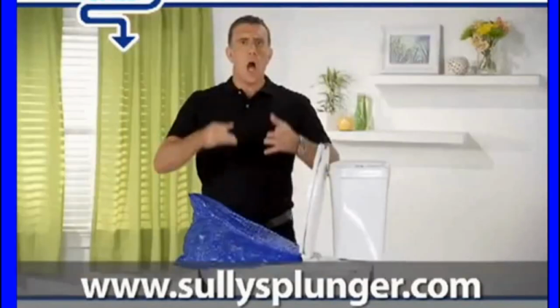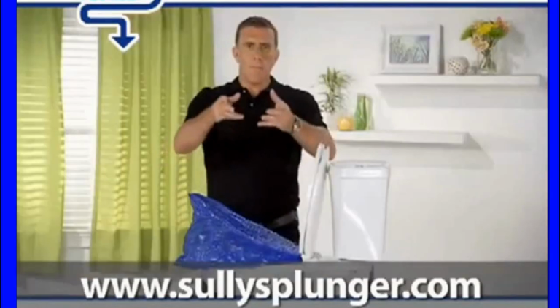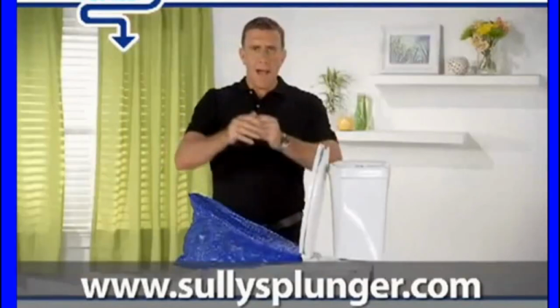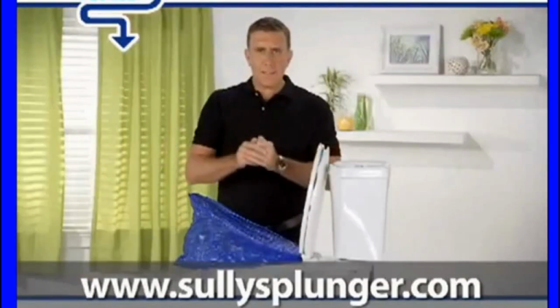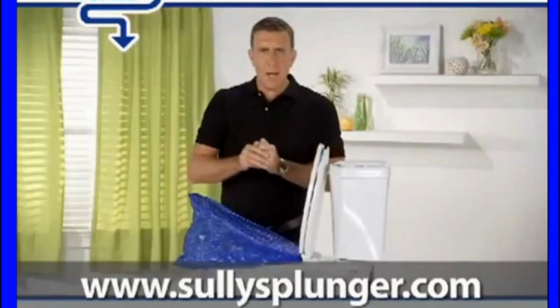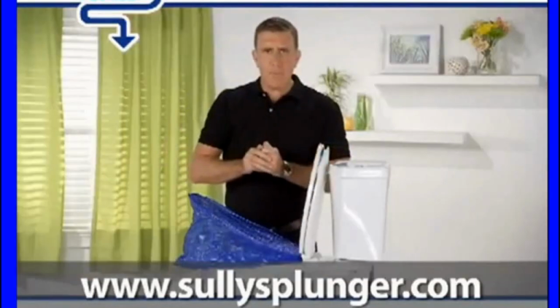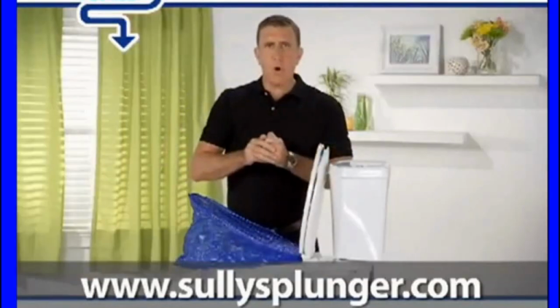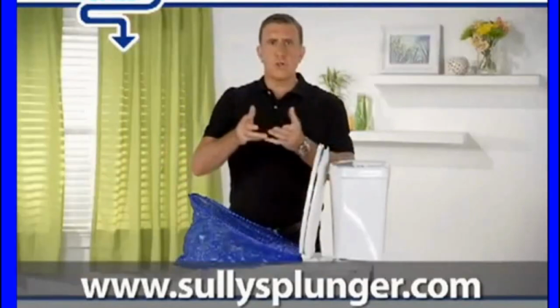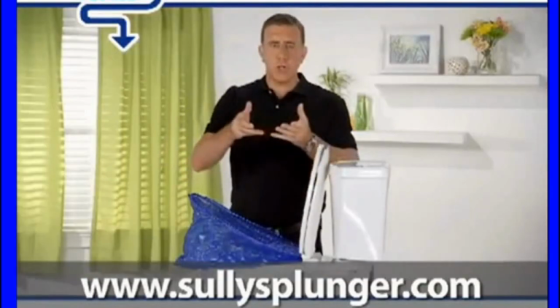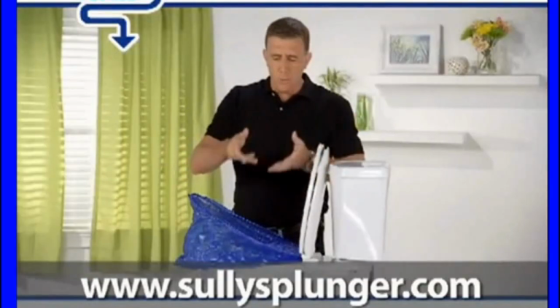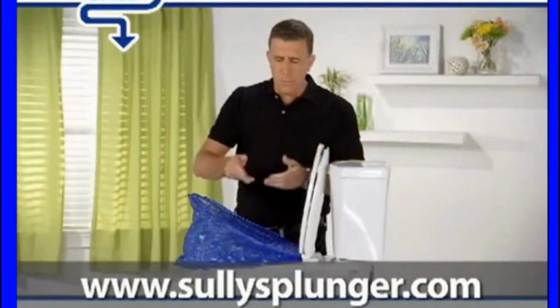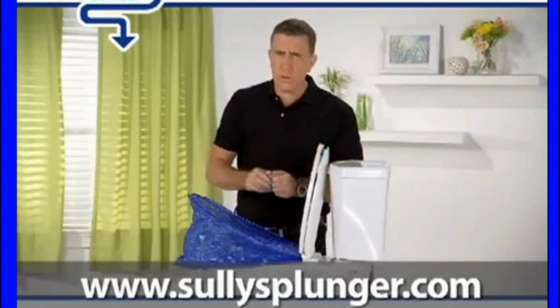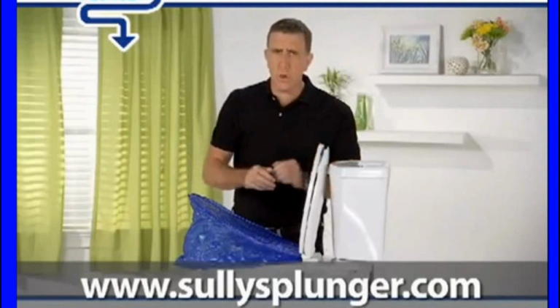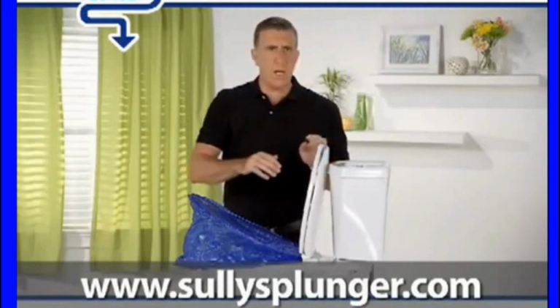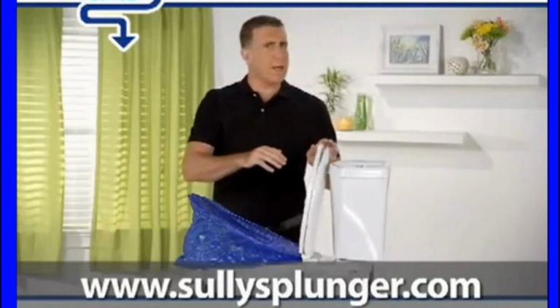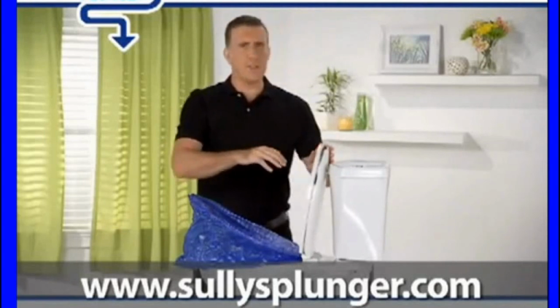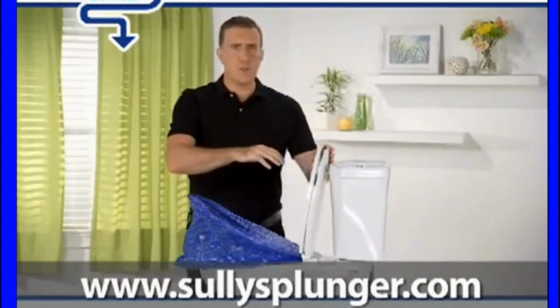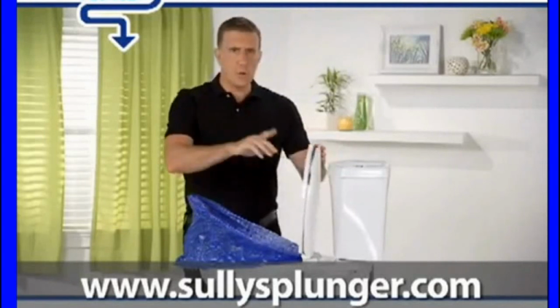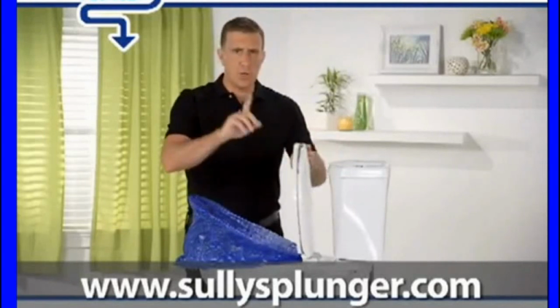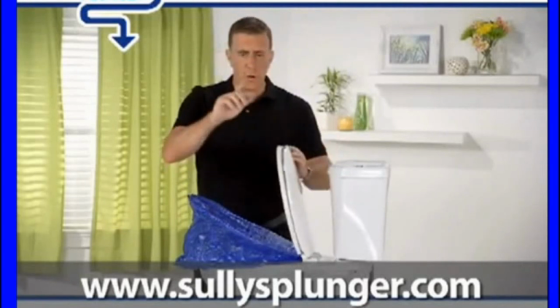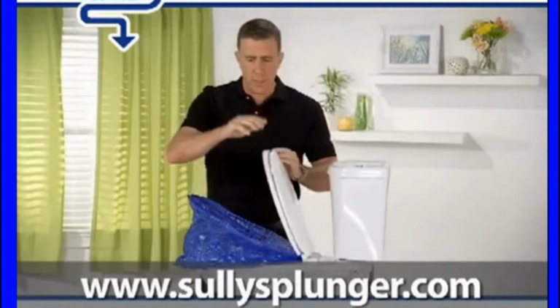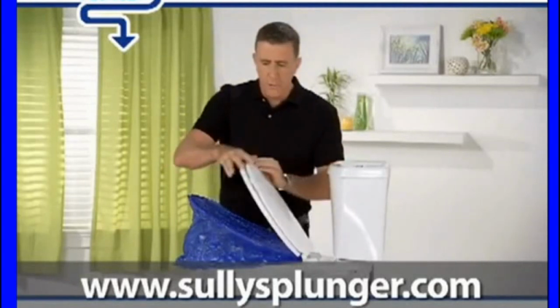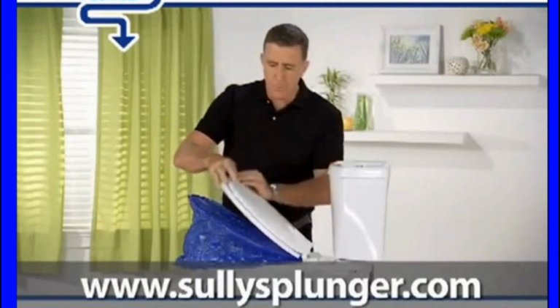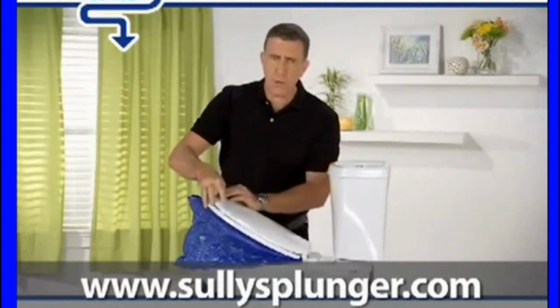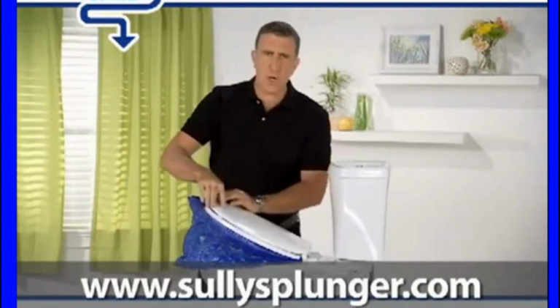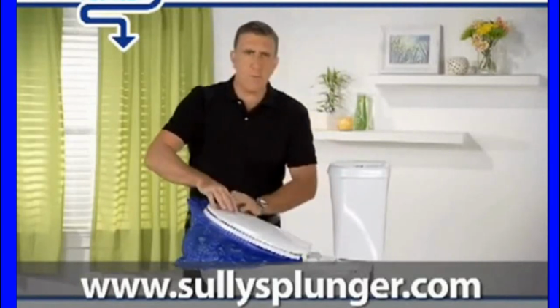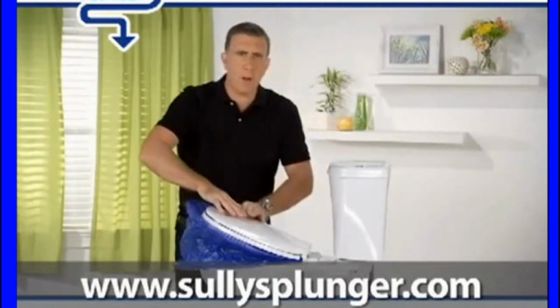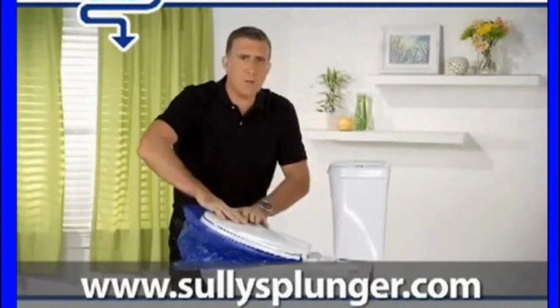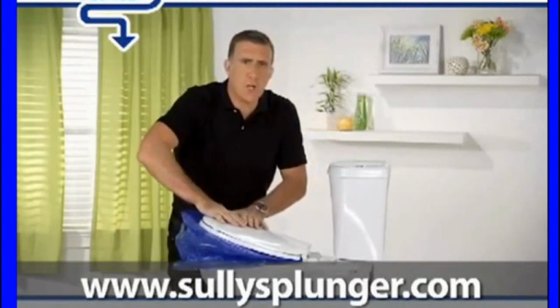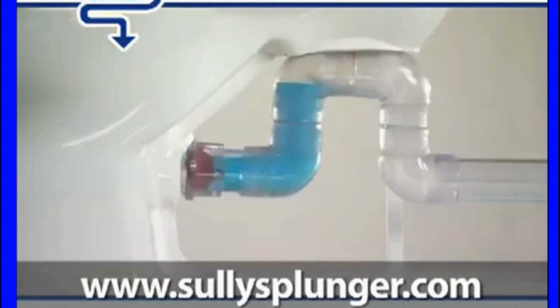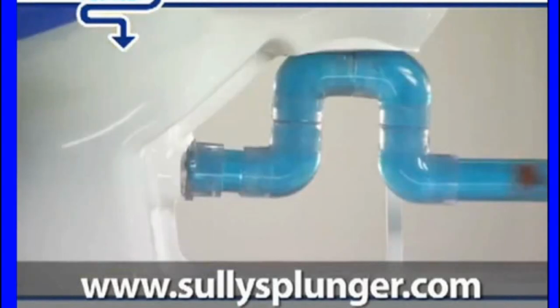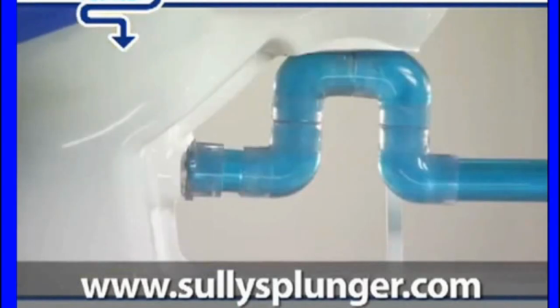Is your toilet backed up and being stubborn just like your girlfriend? Well, no more. Just grab her by the back of the head and...